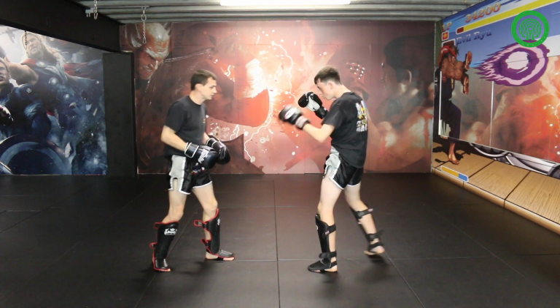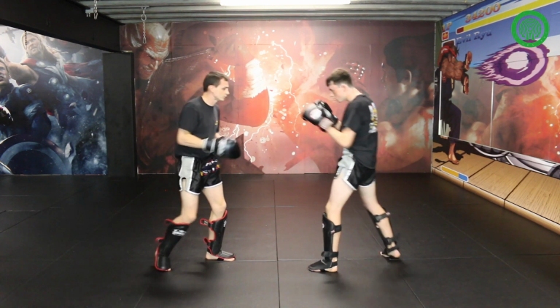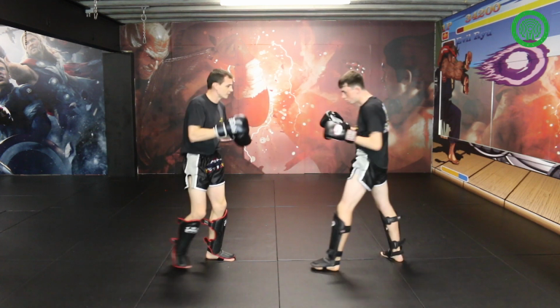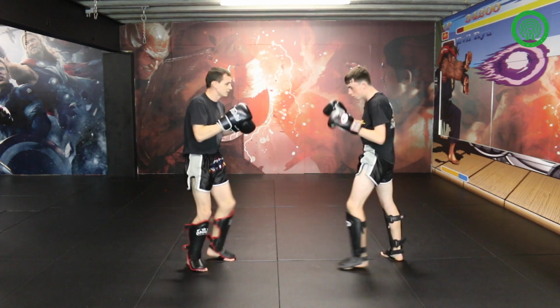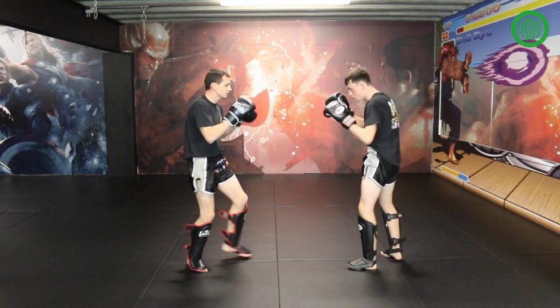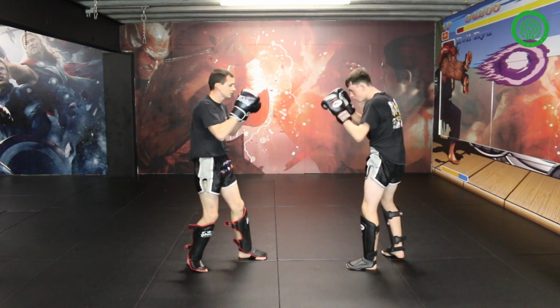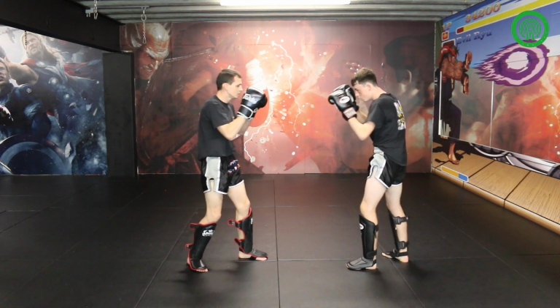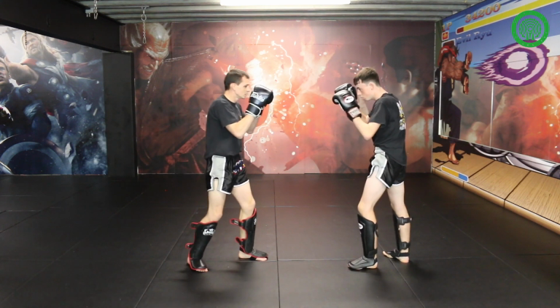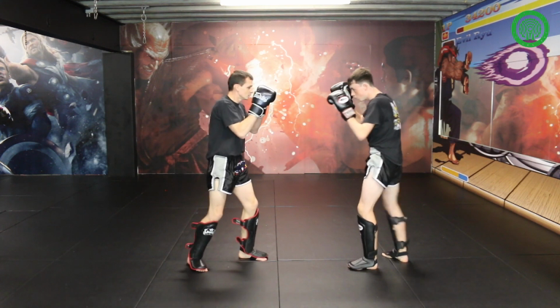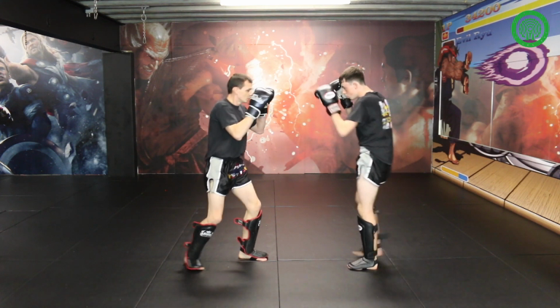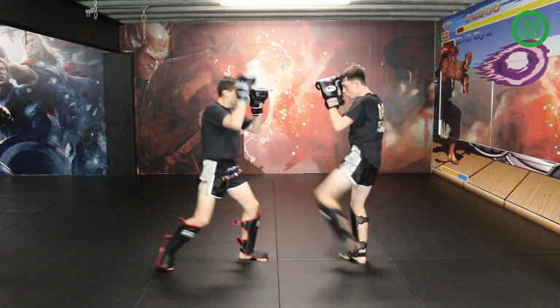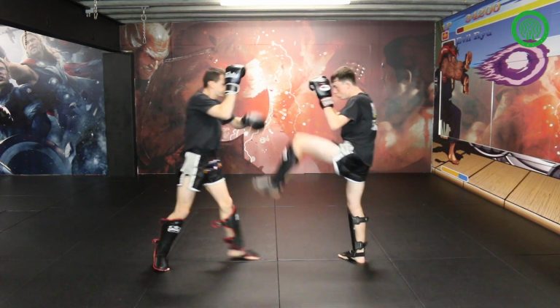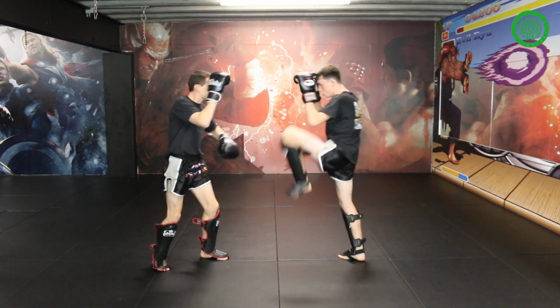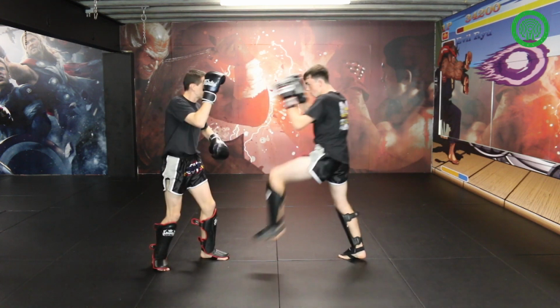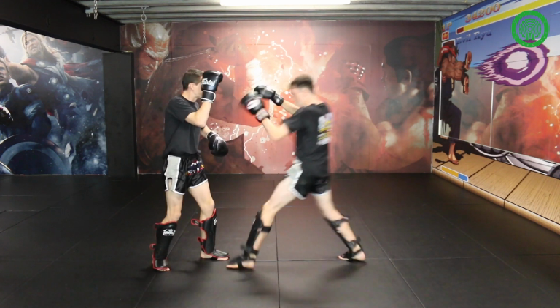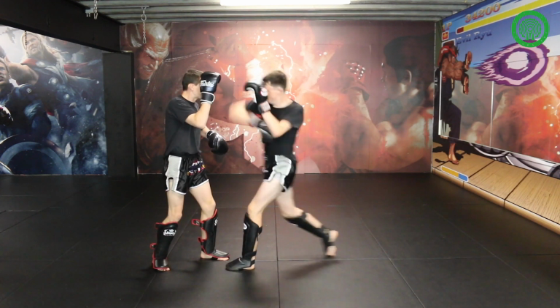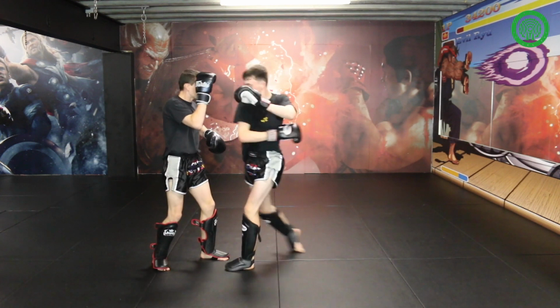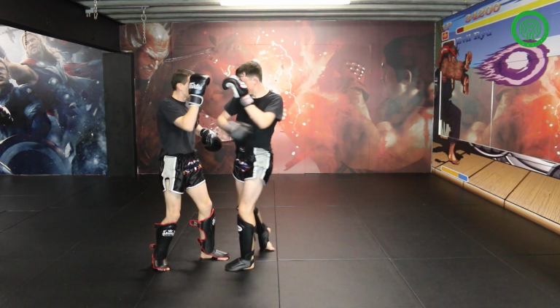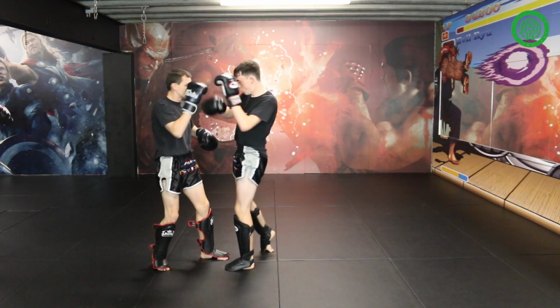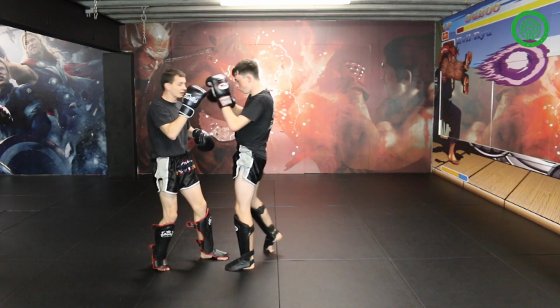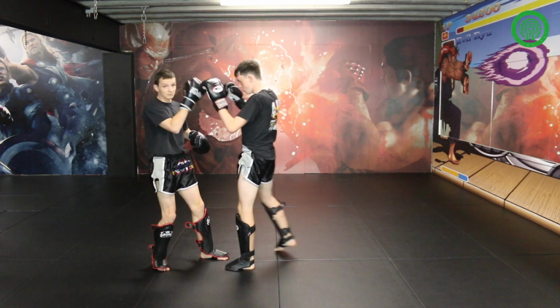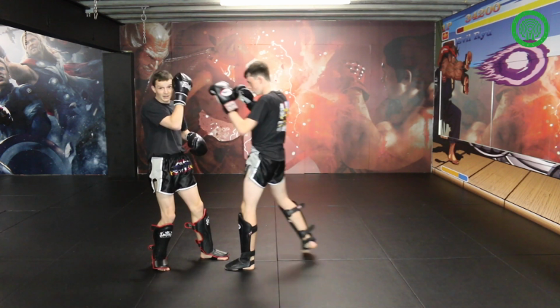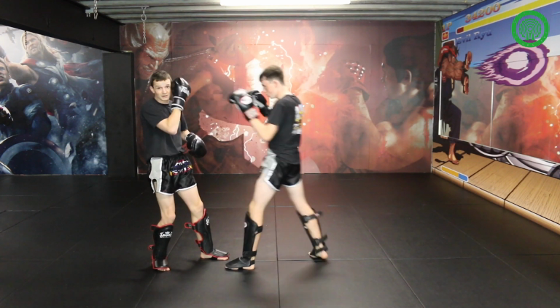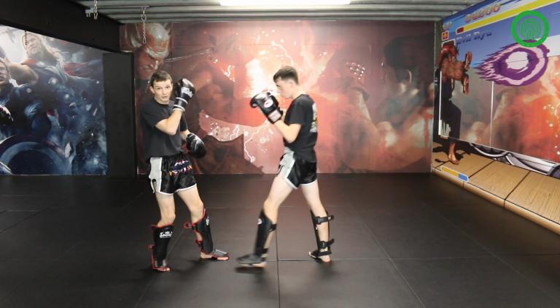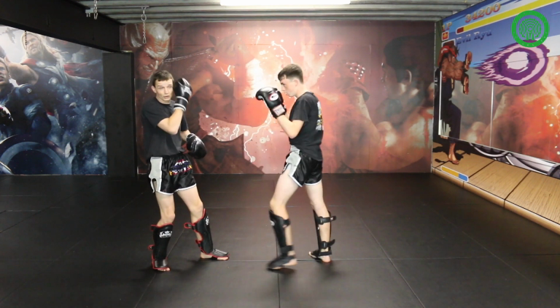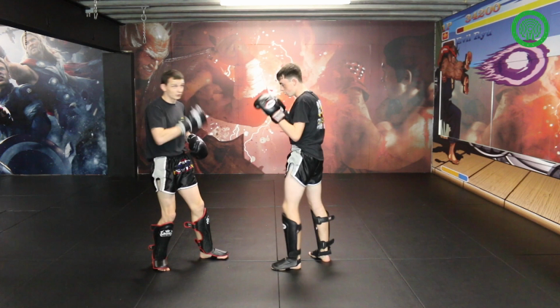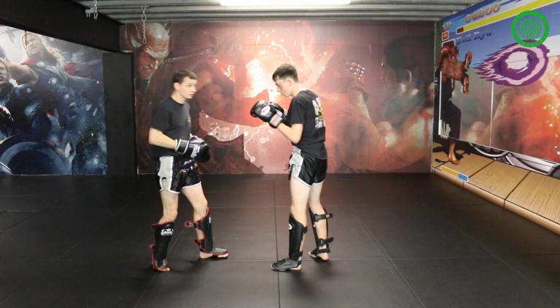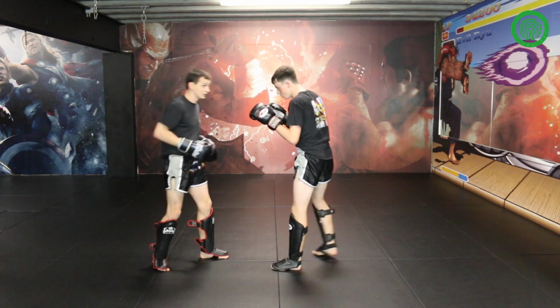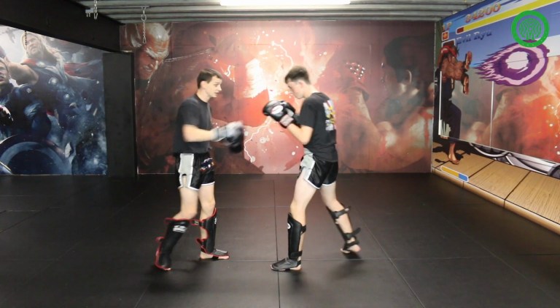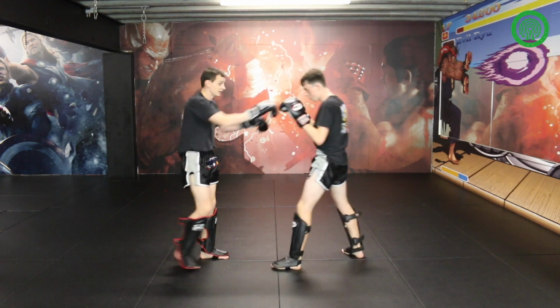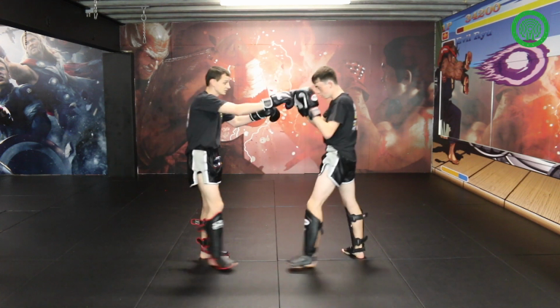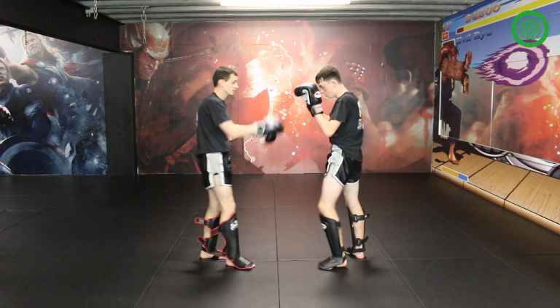Left kick's coming at me — the opening is clearly there, isn't it?